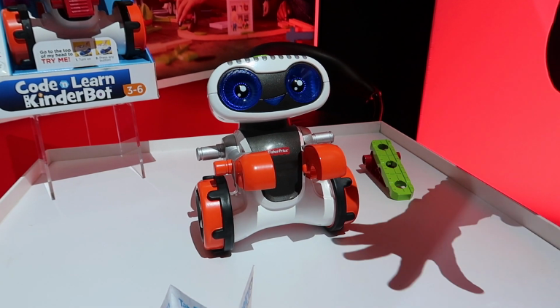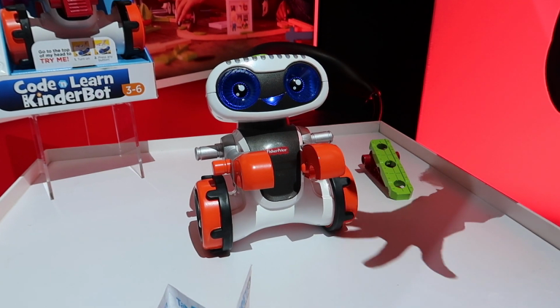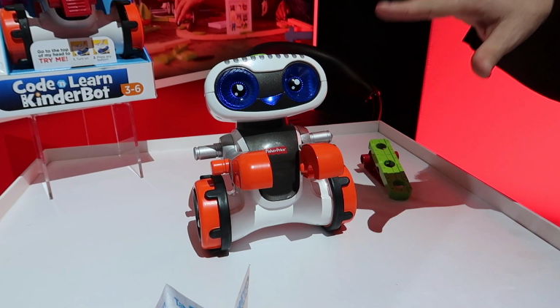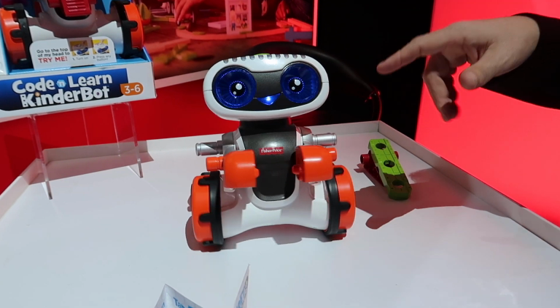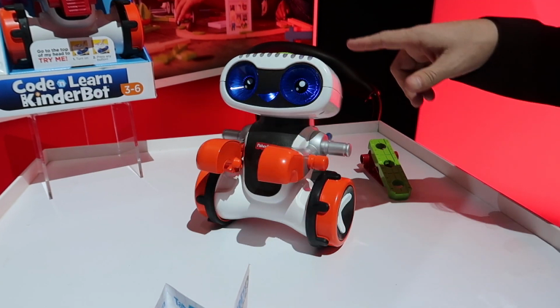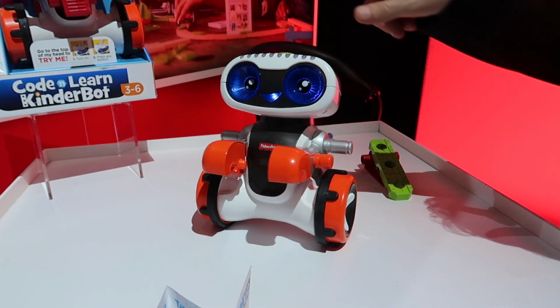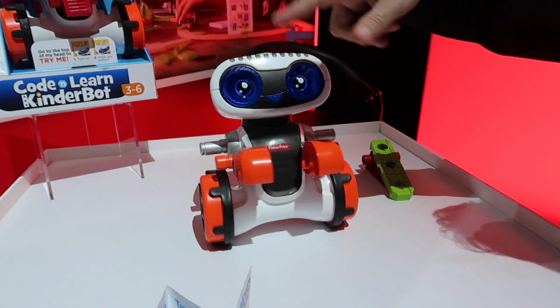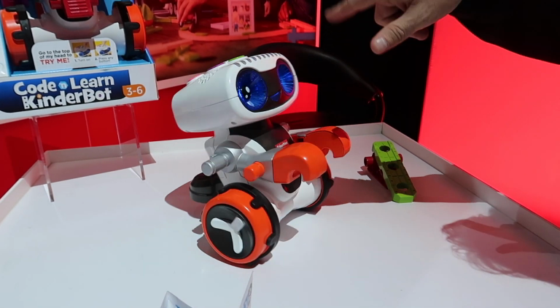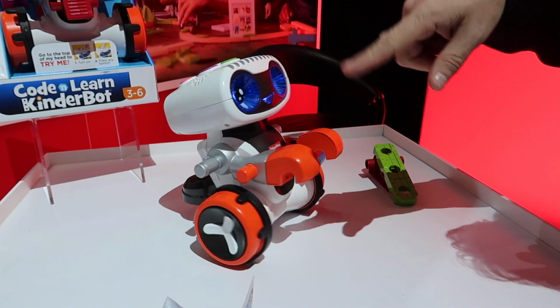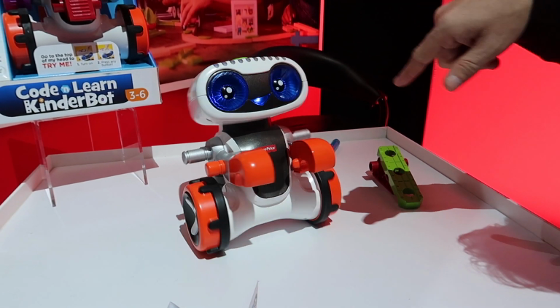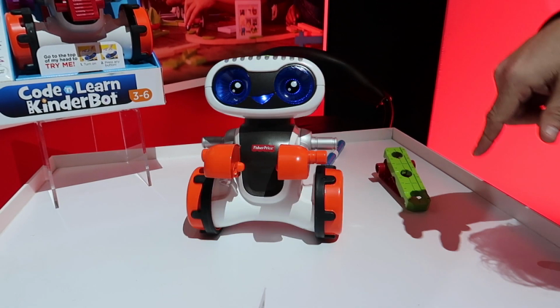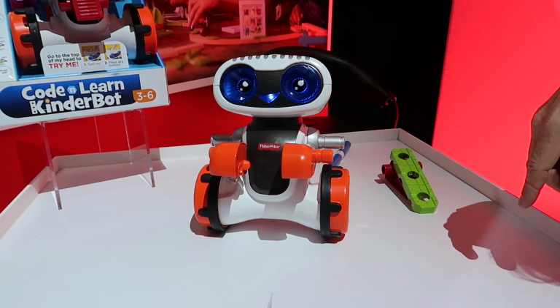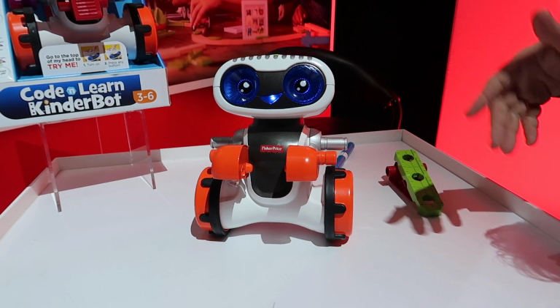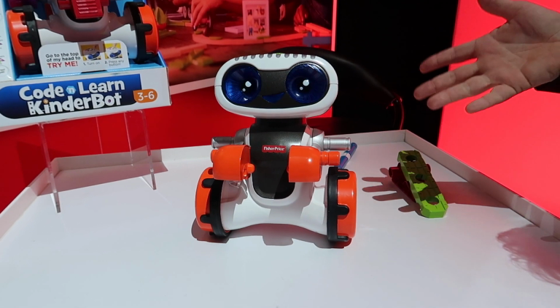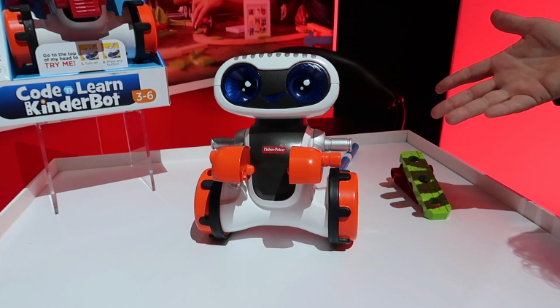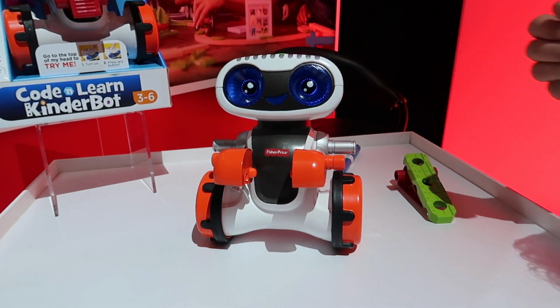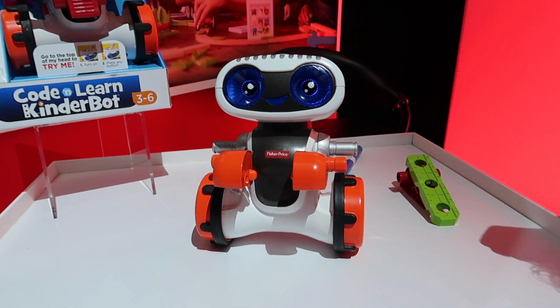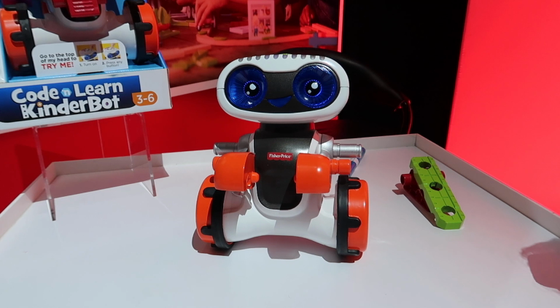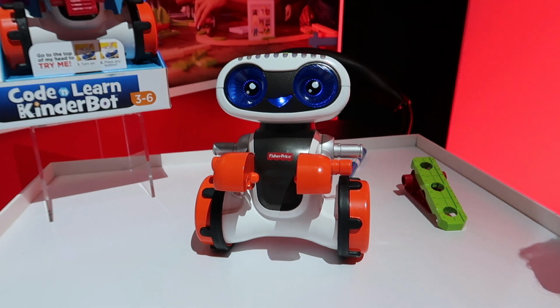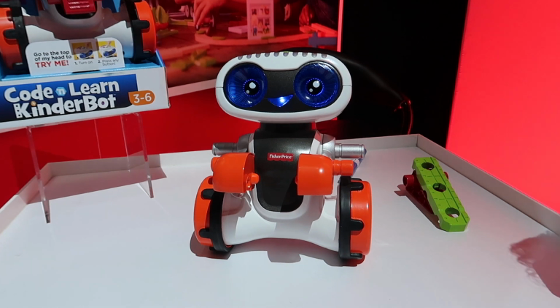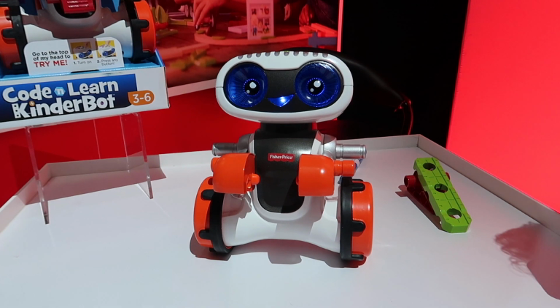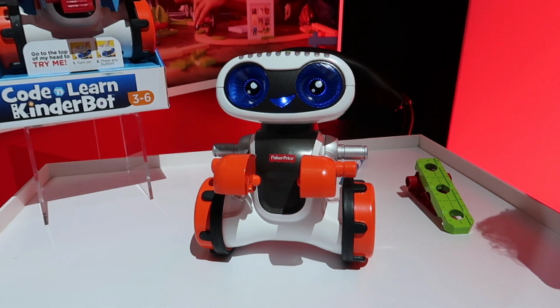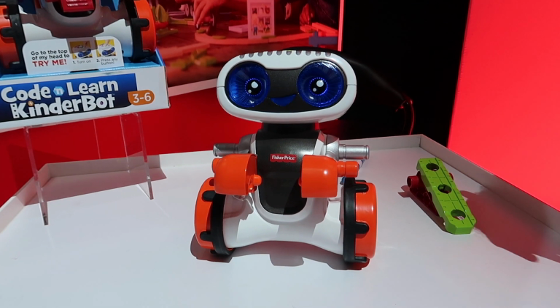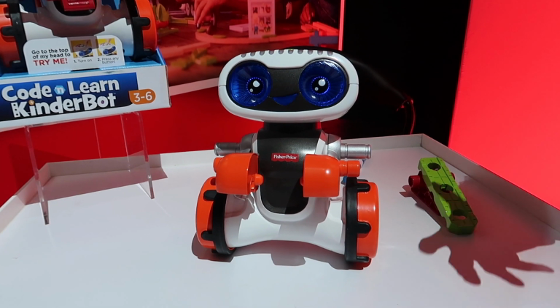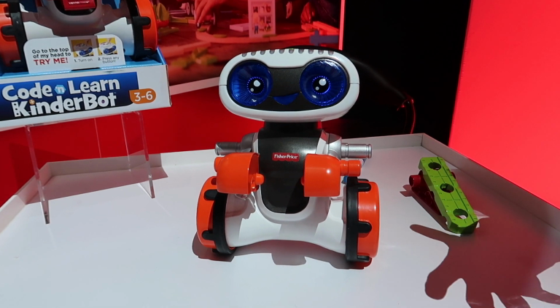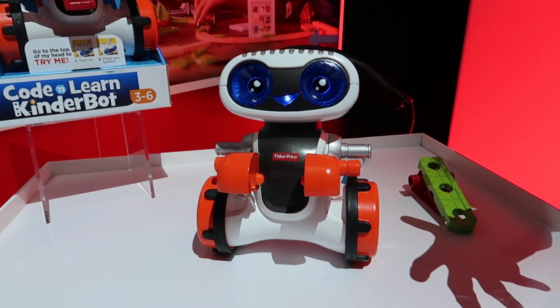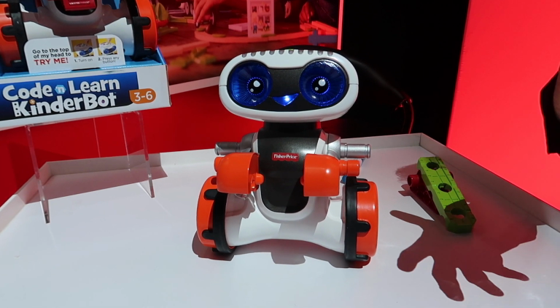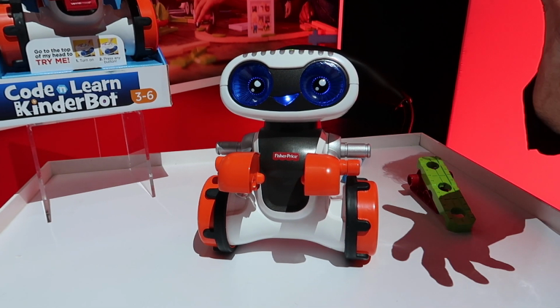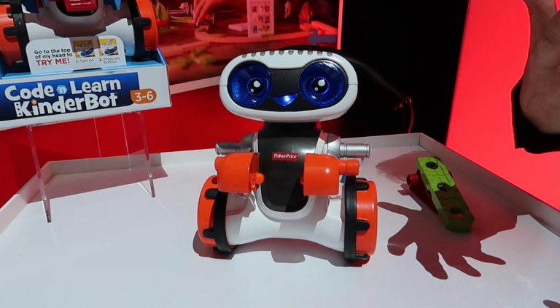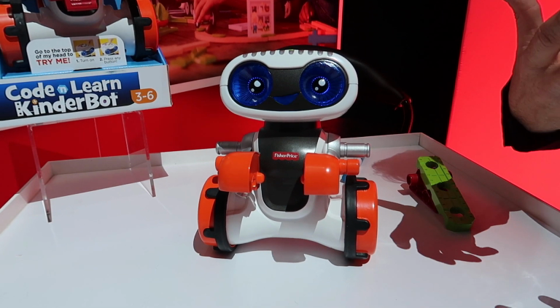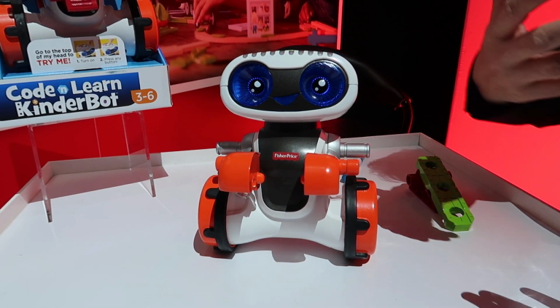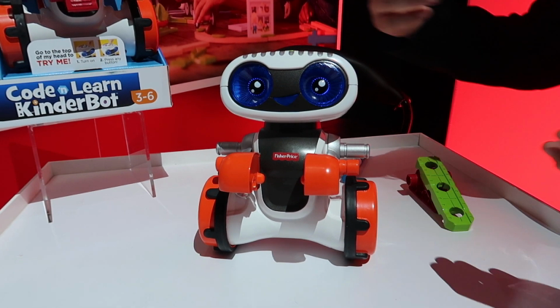It's difficult to see with all the bright lights, but his face lights up. He's got a great robotic action. He actually talks and interacts with your child.